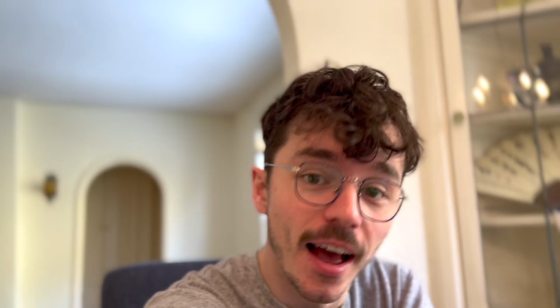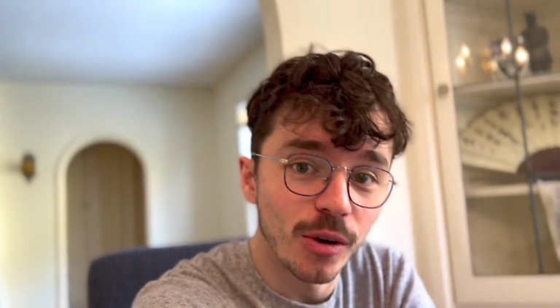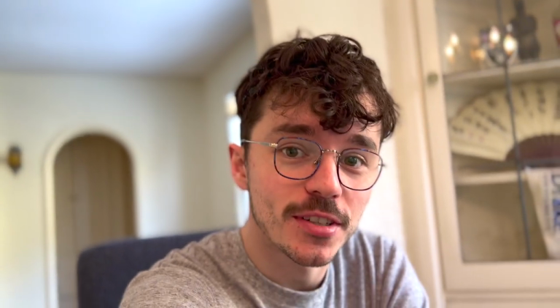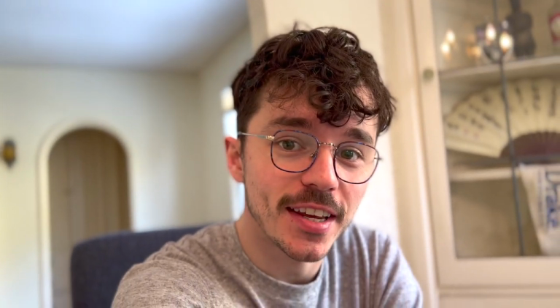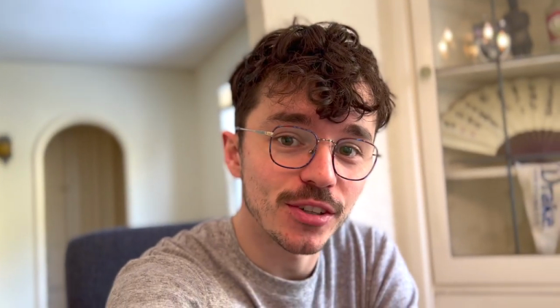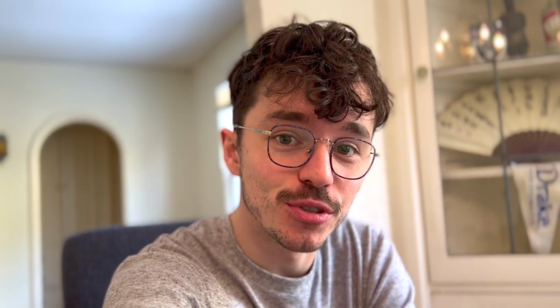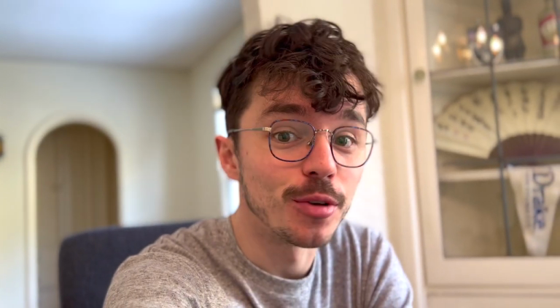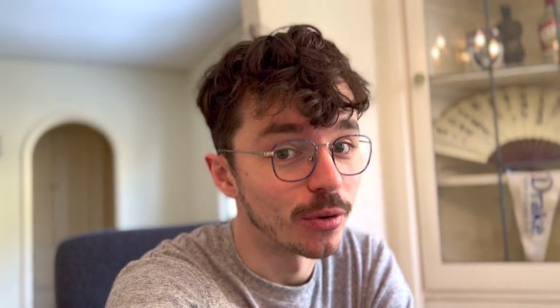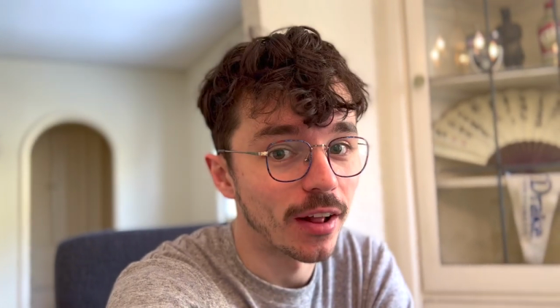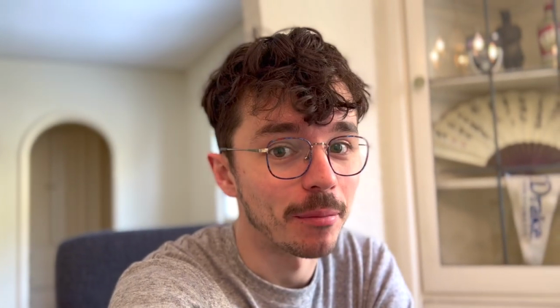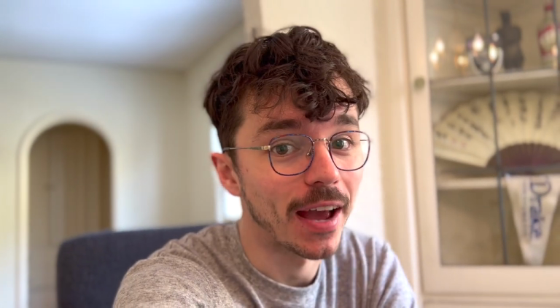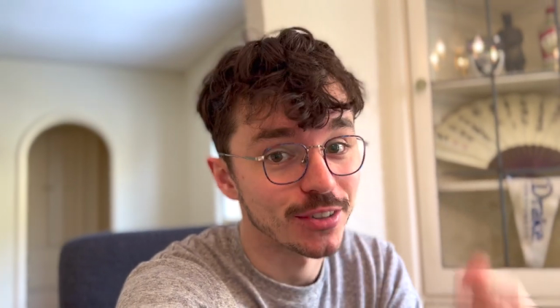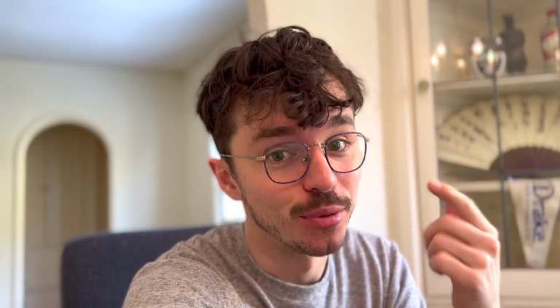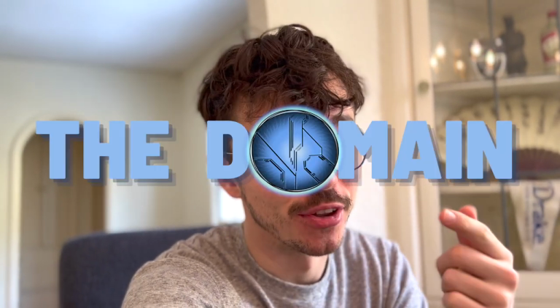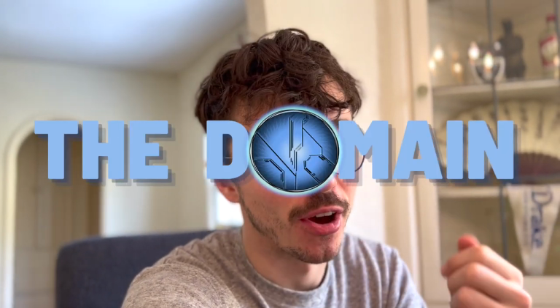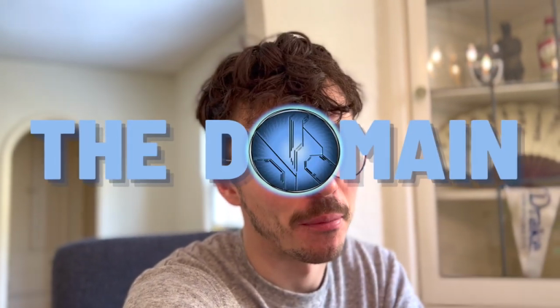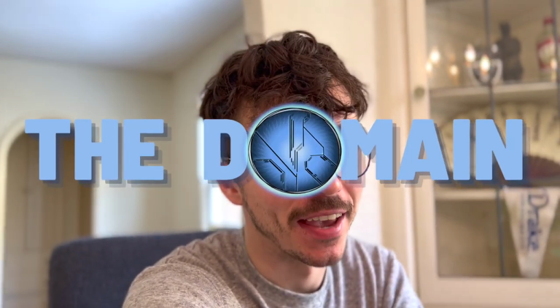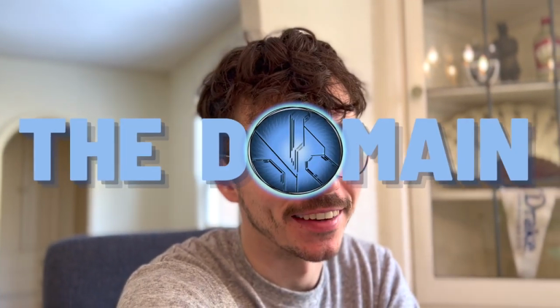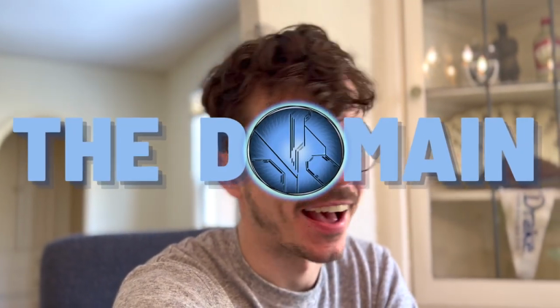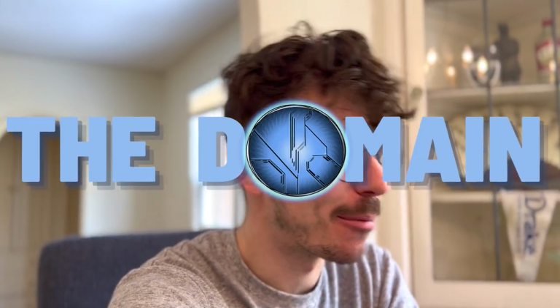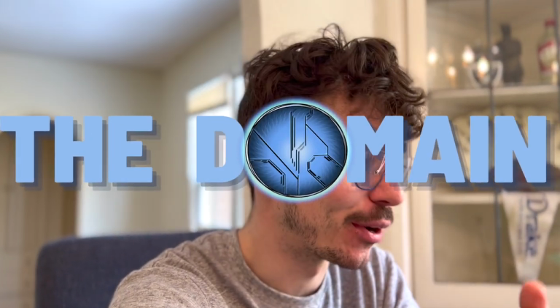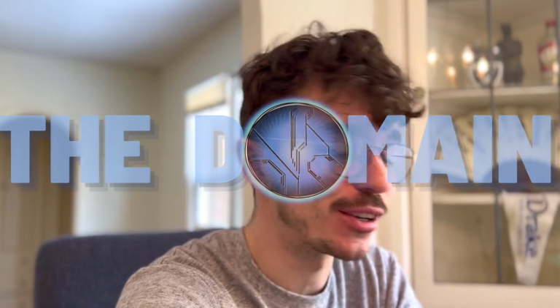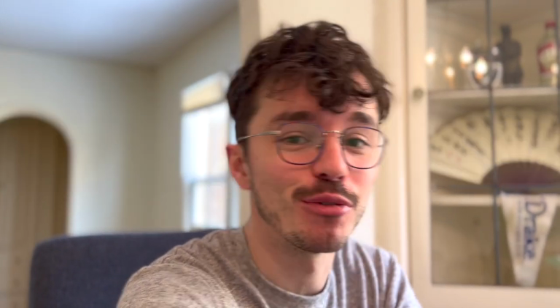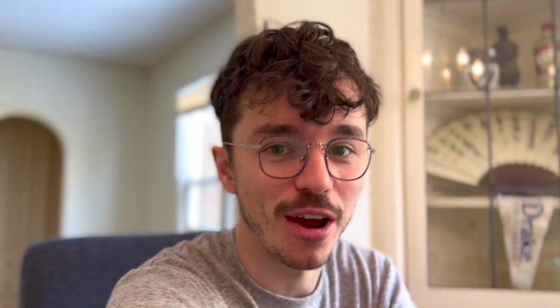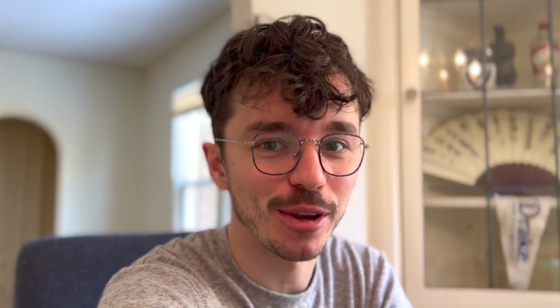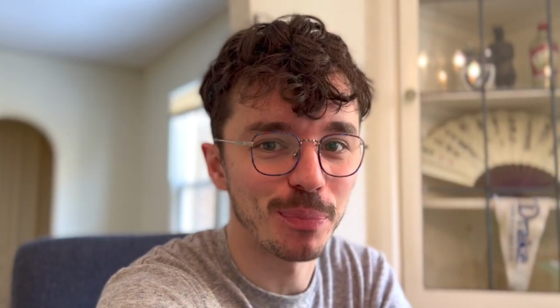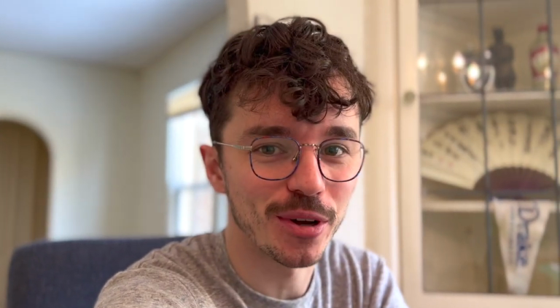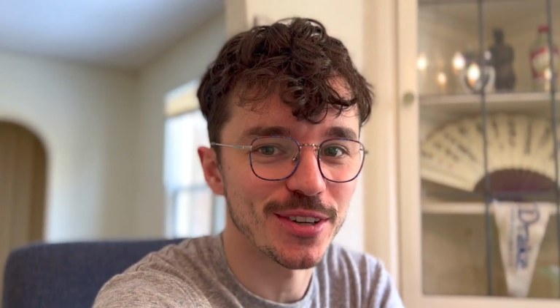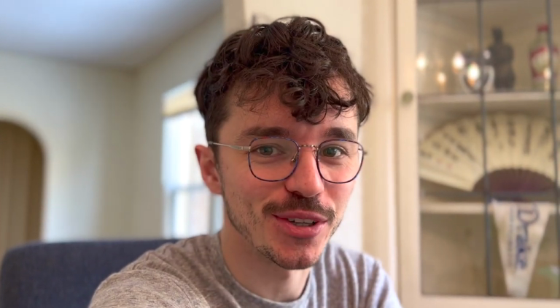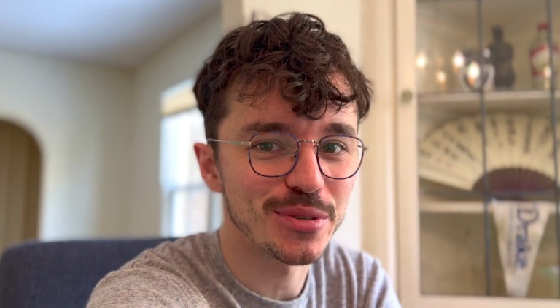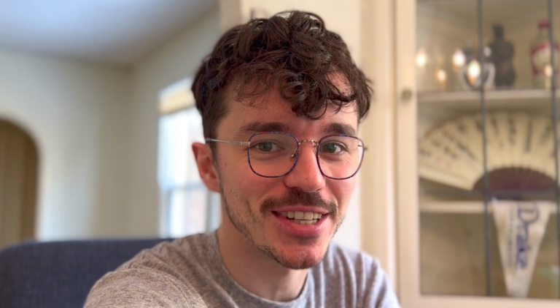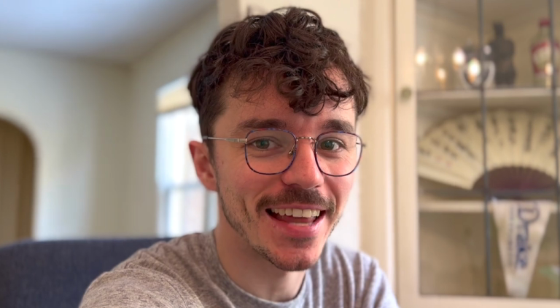Hello once again, YouTube, and welcome back to The Domain. I bring you very important news today.